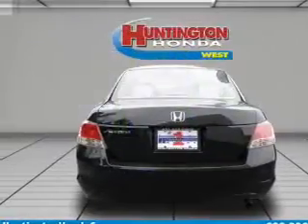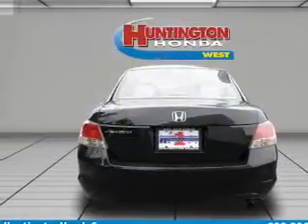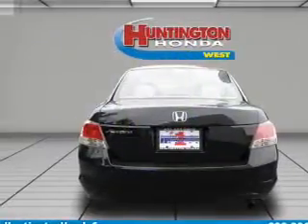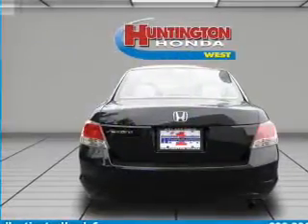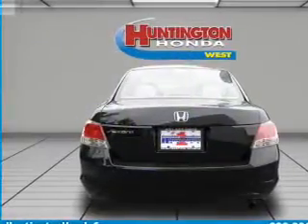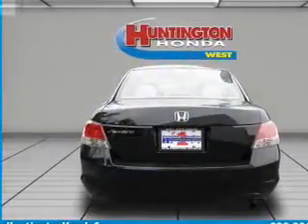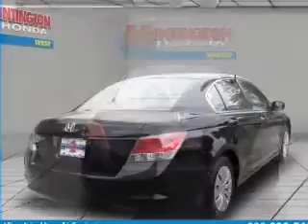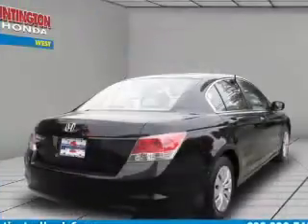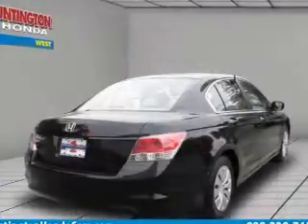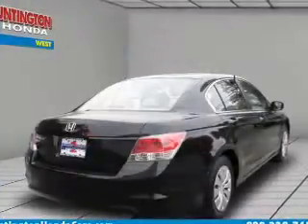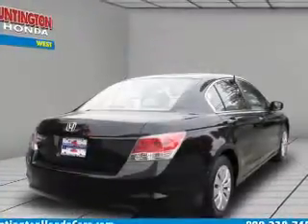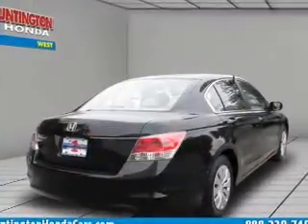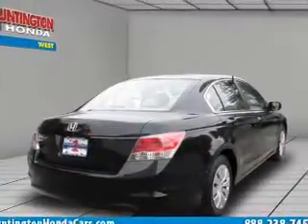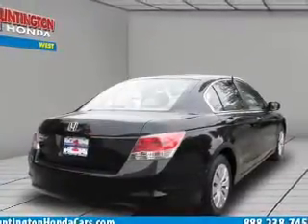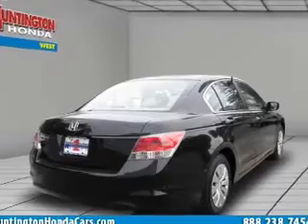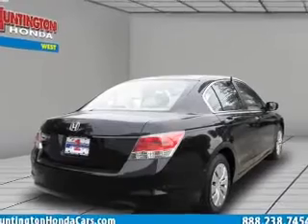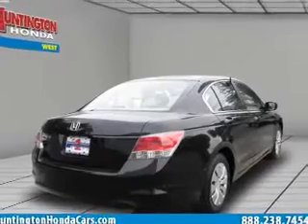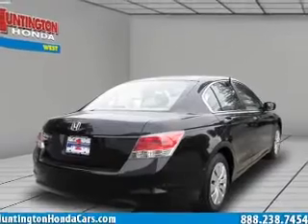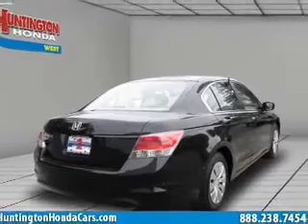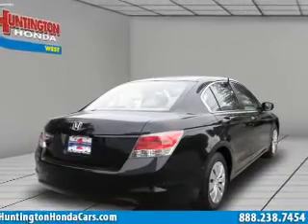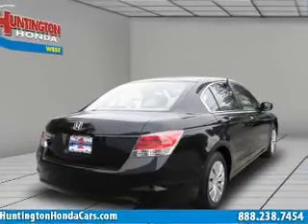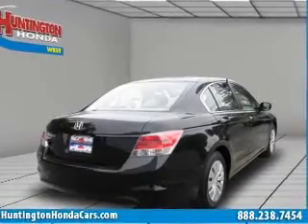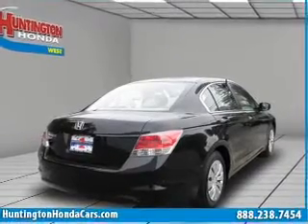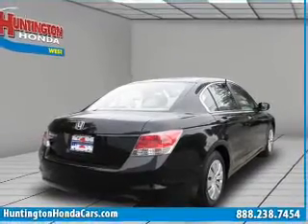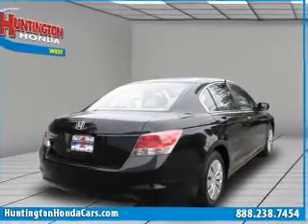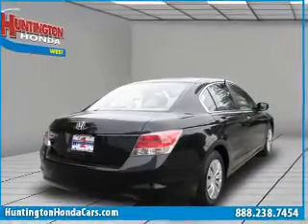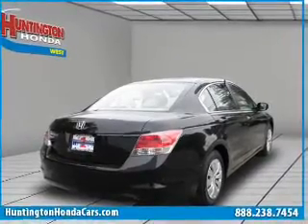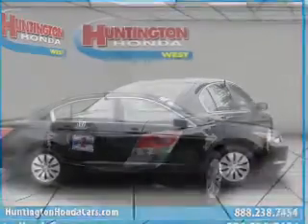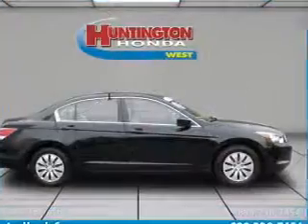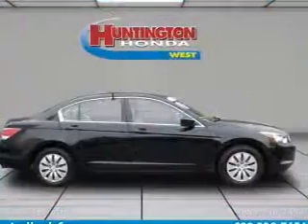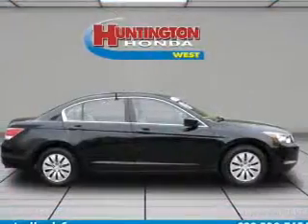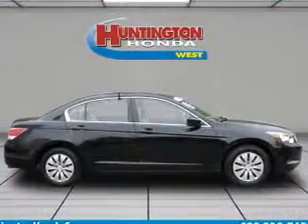With an efficient four-cylinder engine connected to a smooth shifting transmission, the anti-lock braking system will keep you safe on the road.